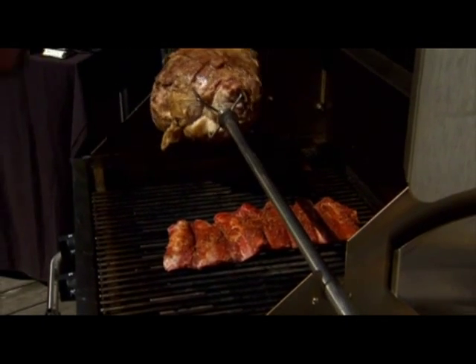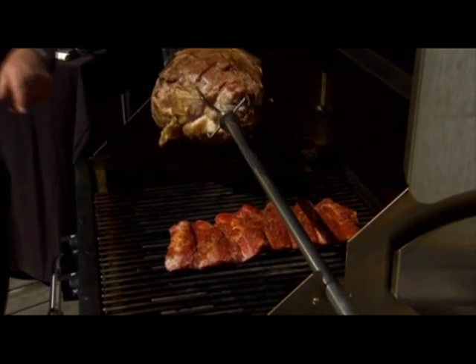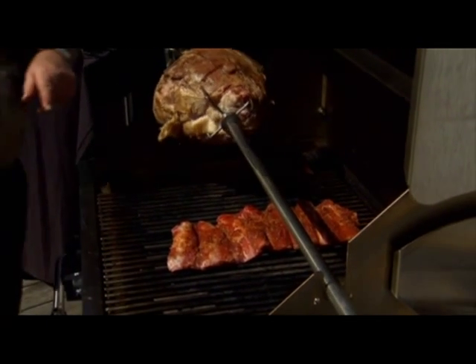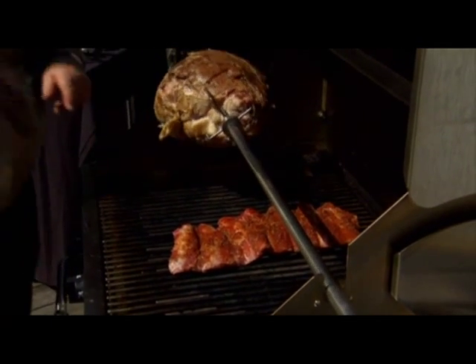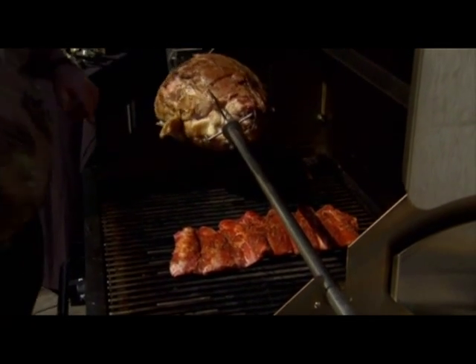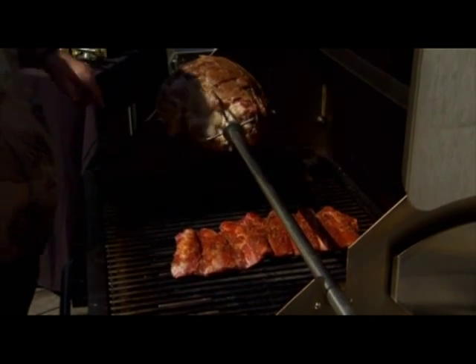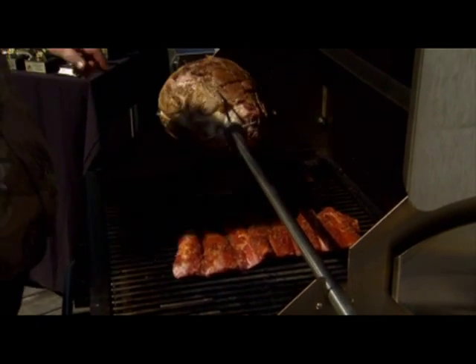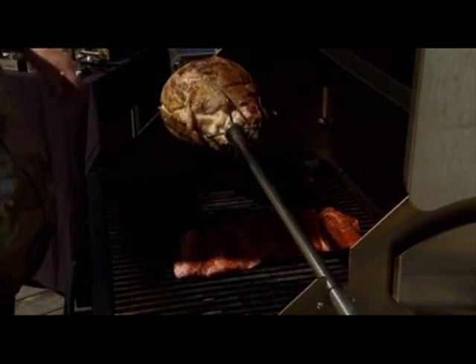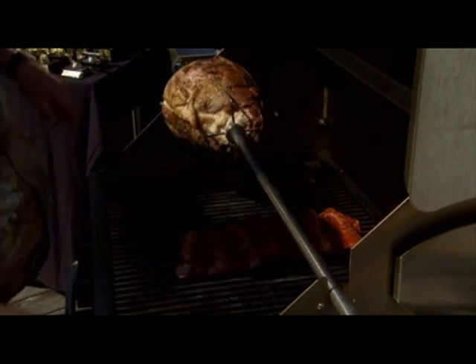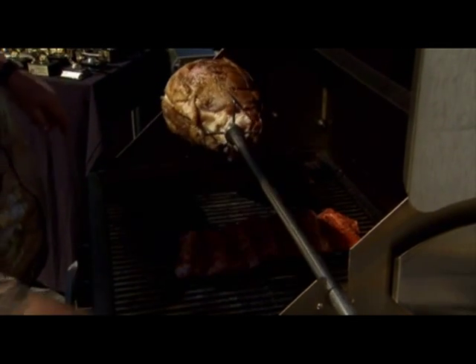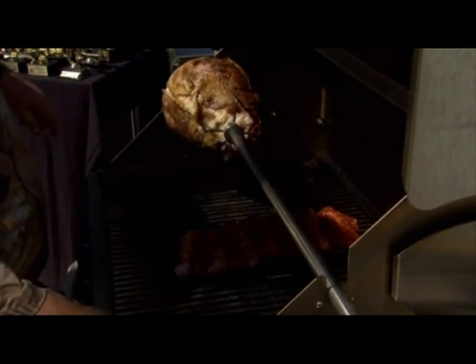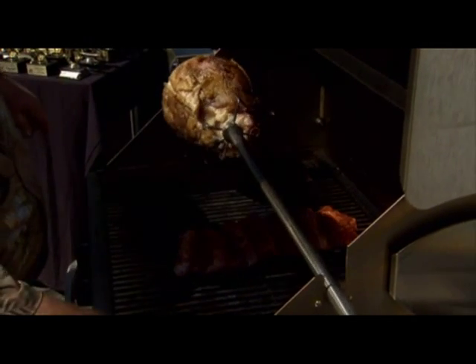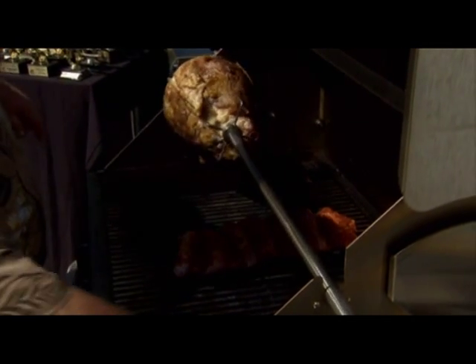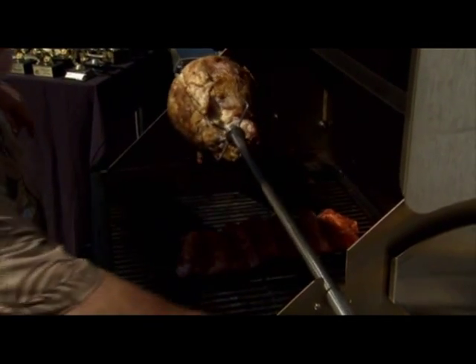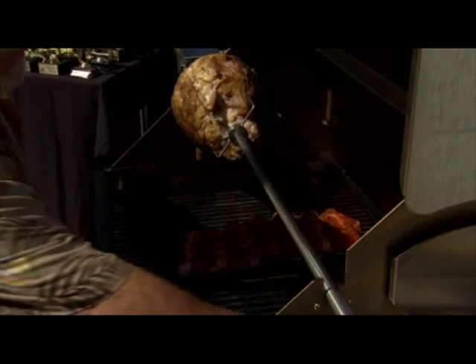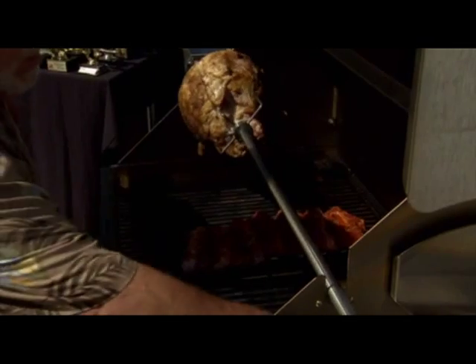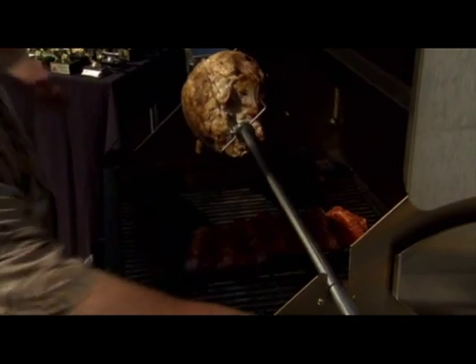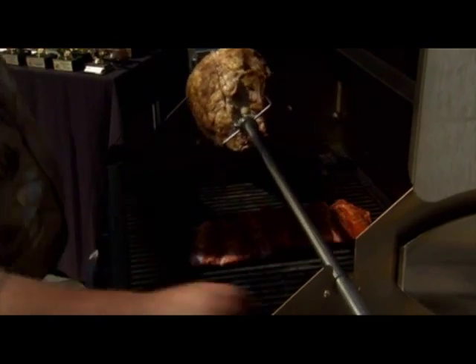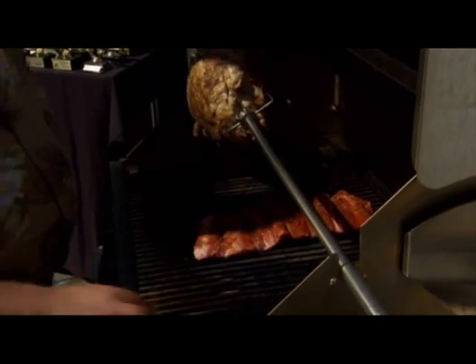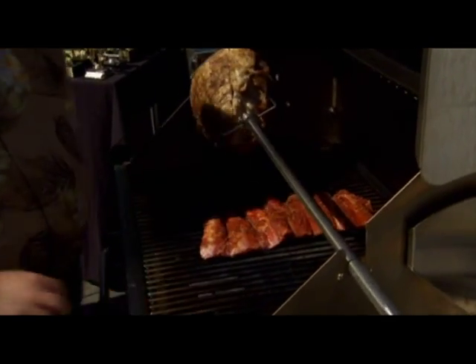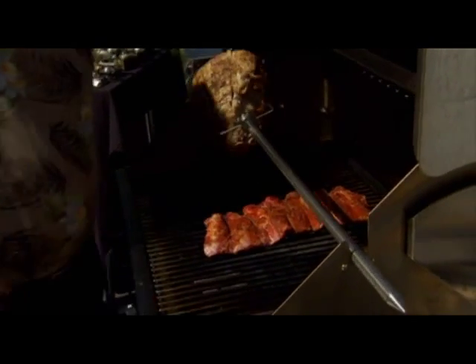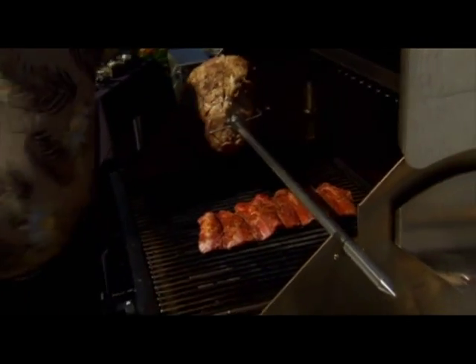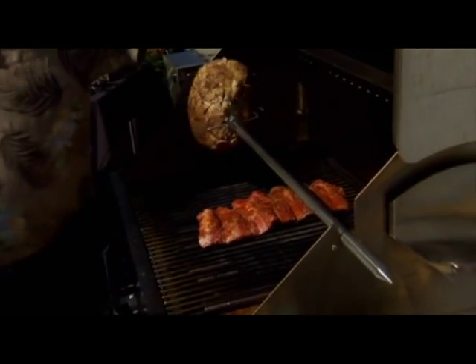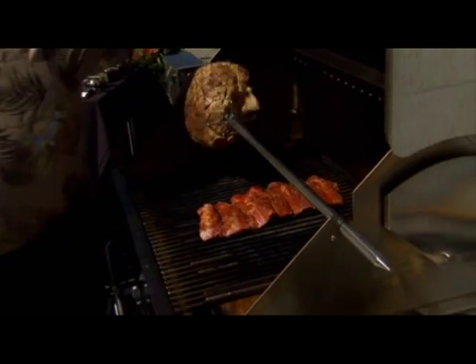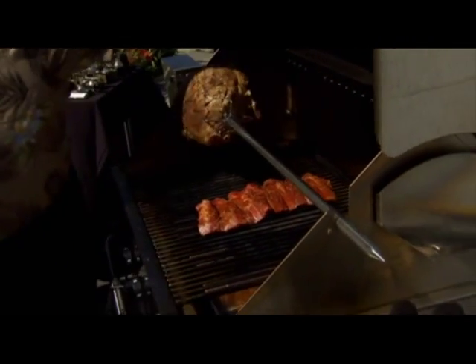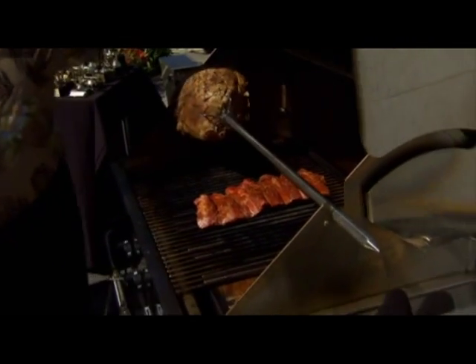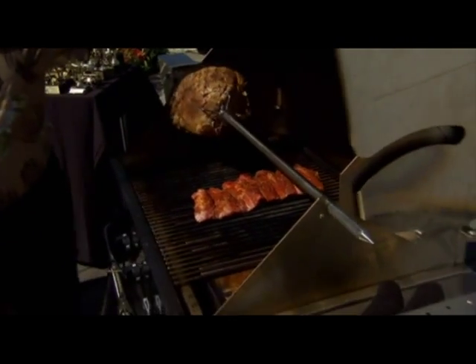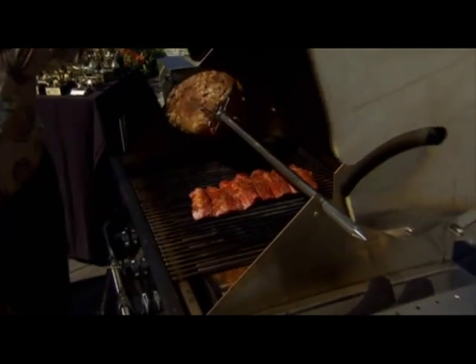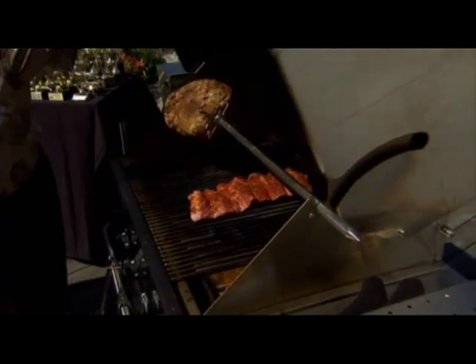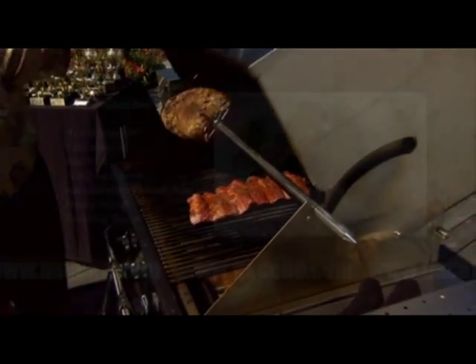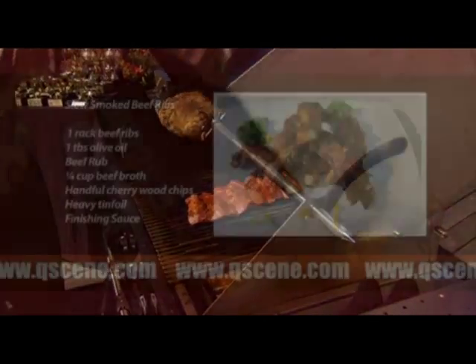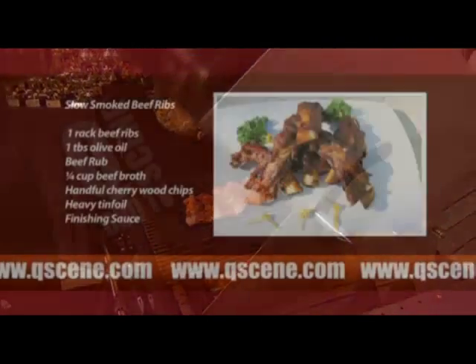This is getting nice and hot, giving us some aroma here. Oh, you can smell that, Steve. Smells very nice.